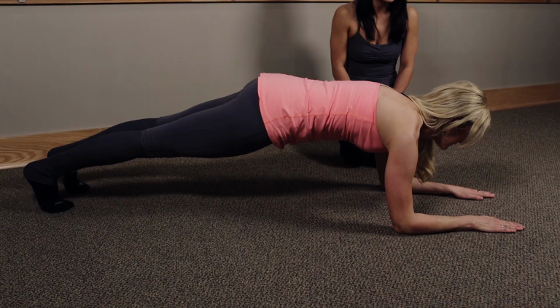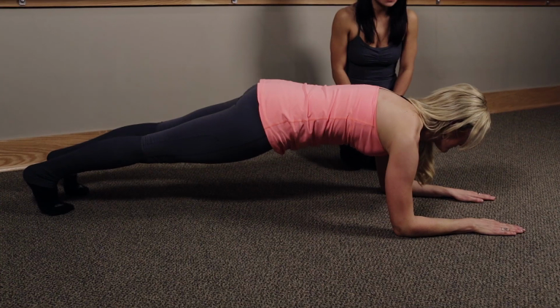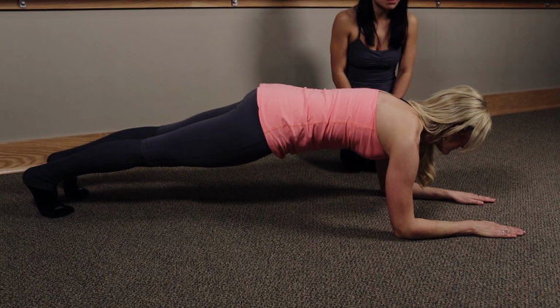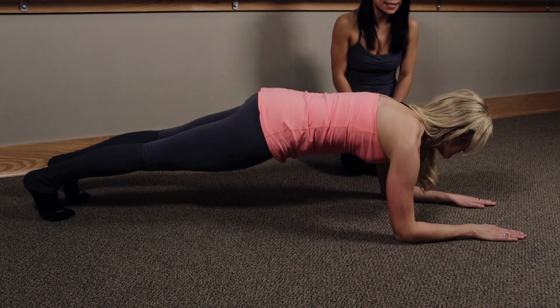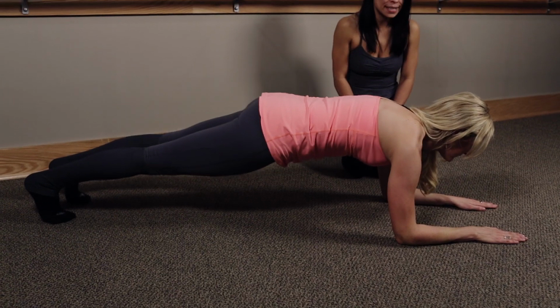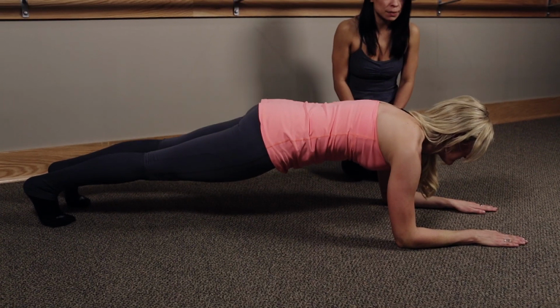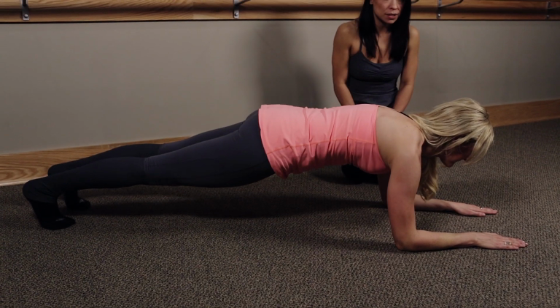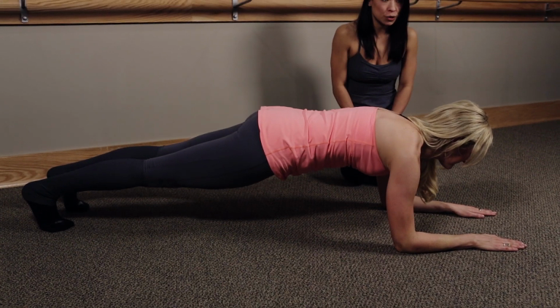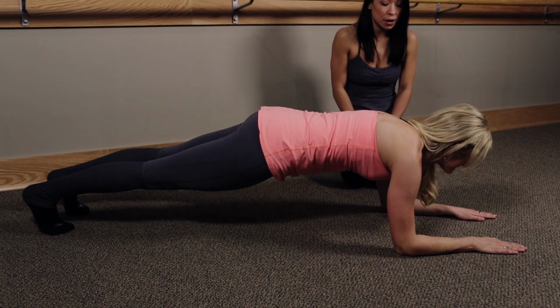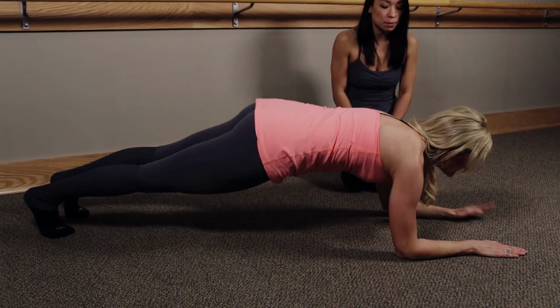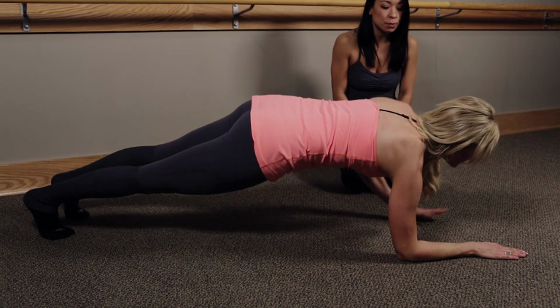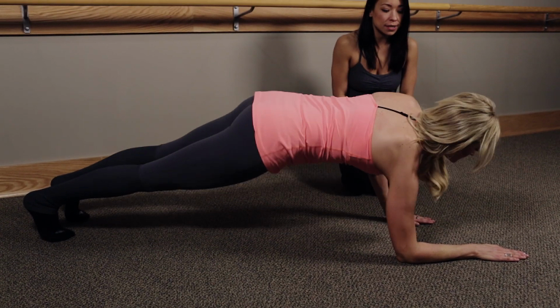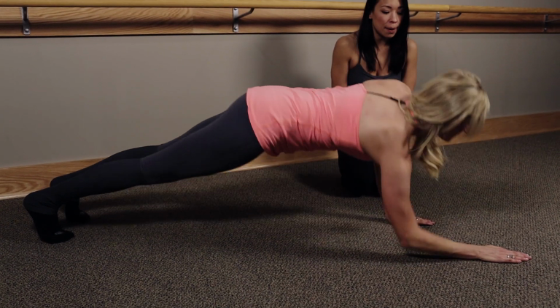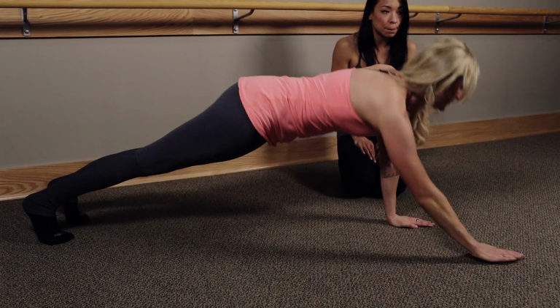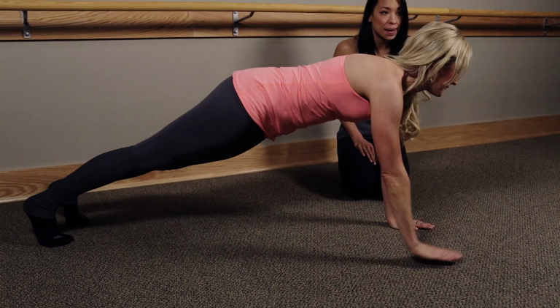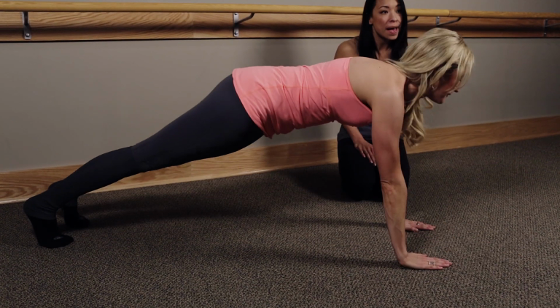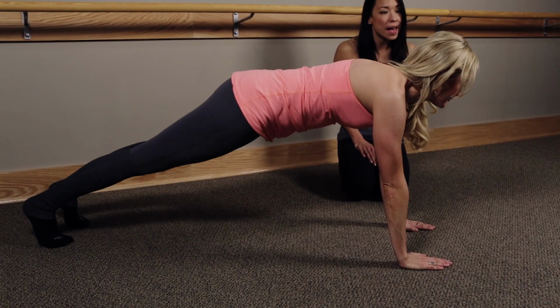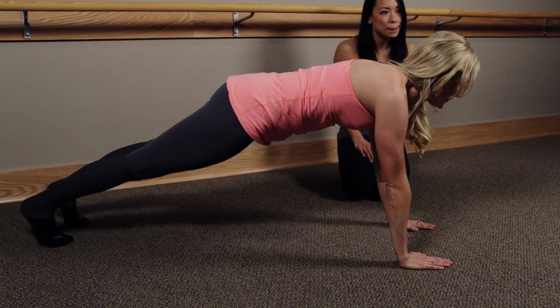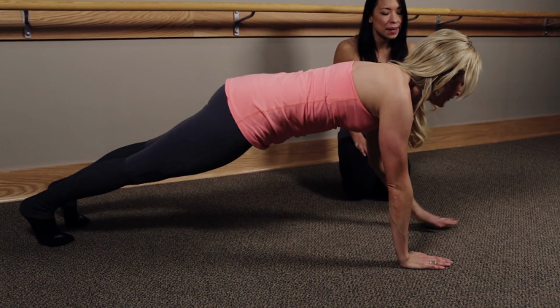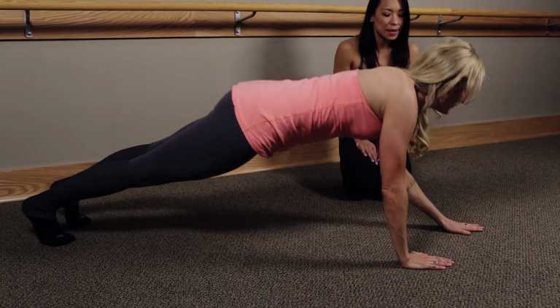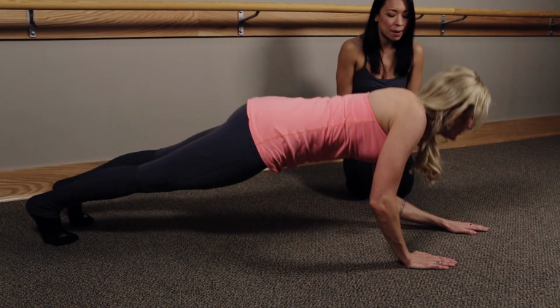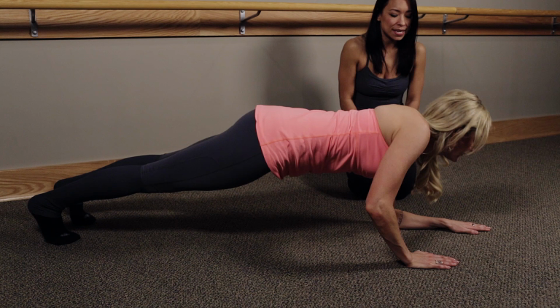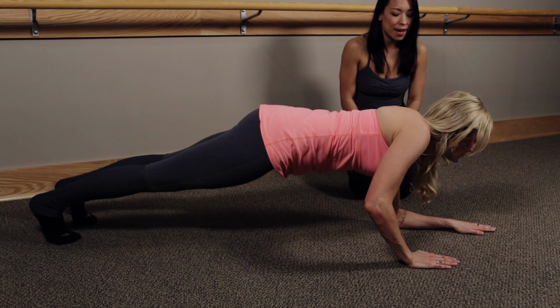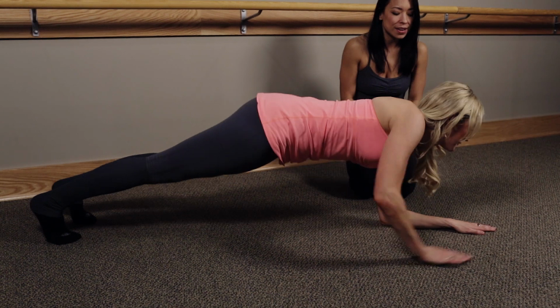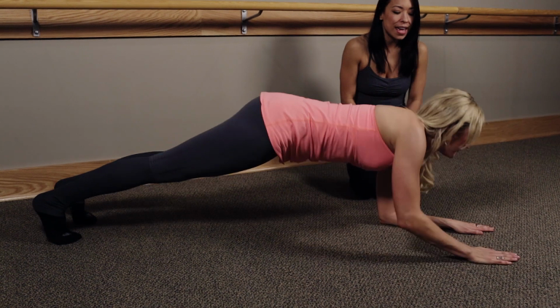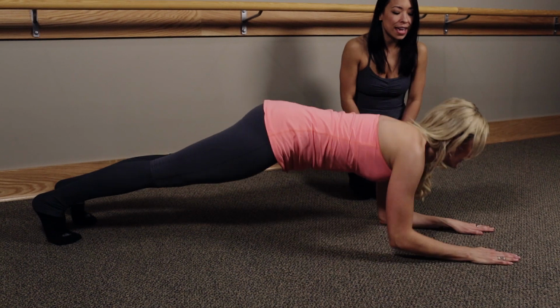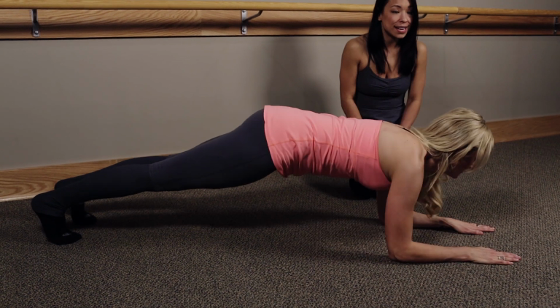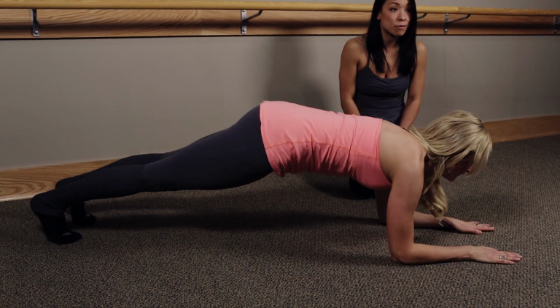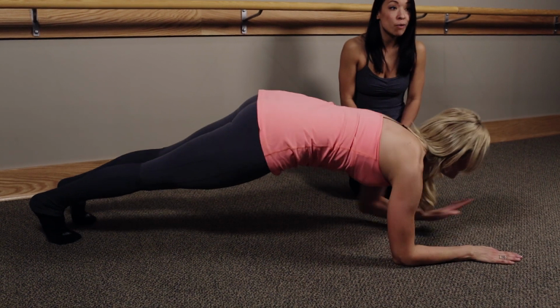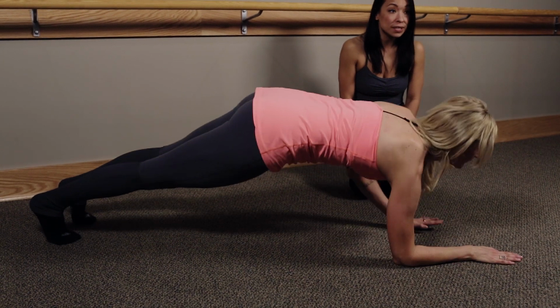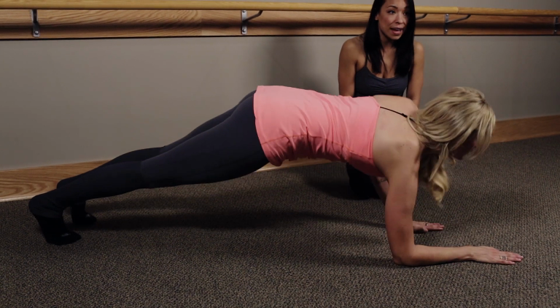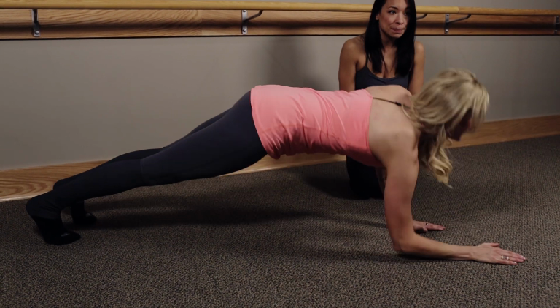Alternate pressing up to the straight arms. Press up, up, come down, and down four times.